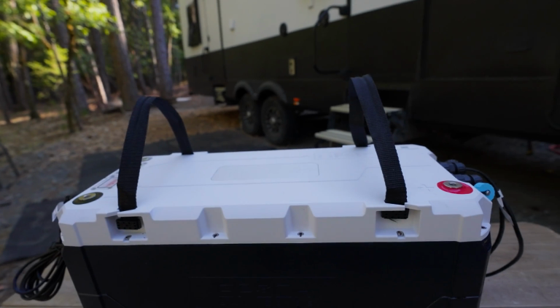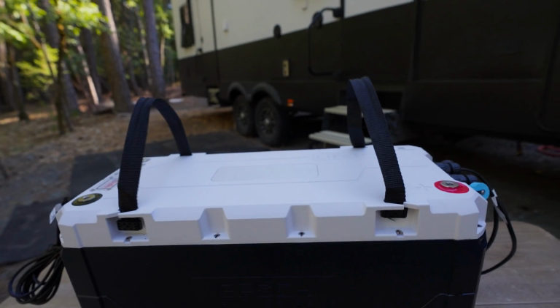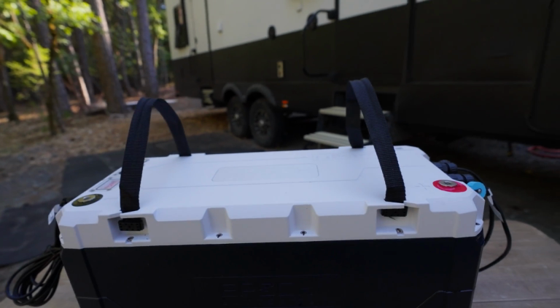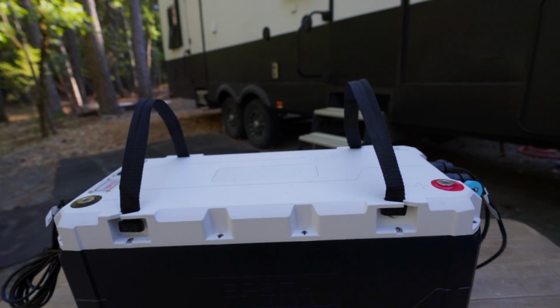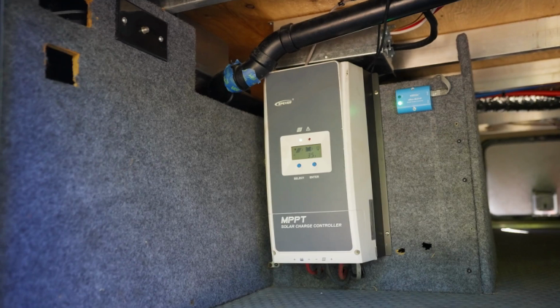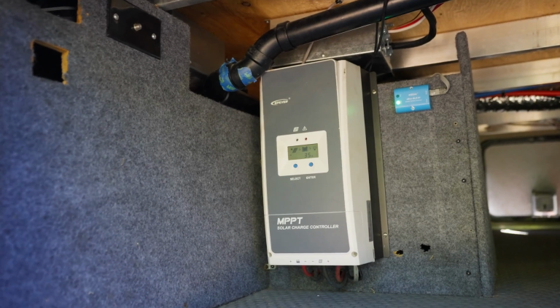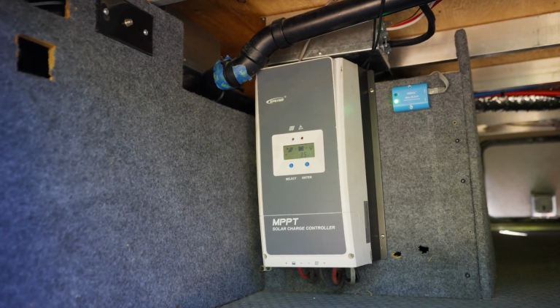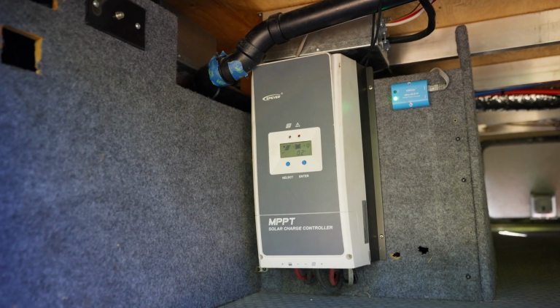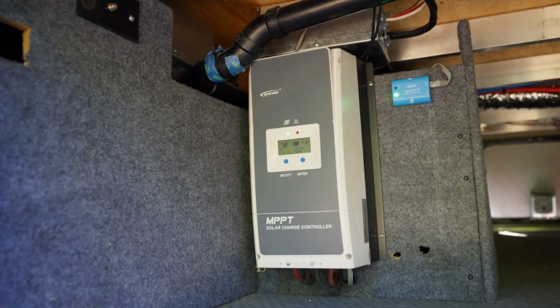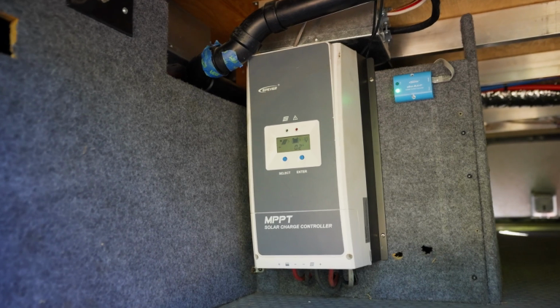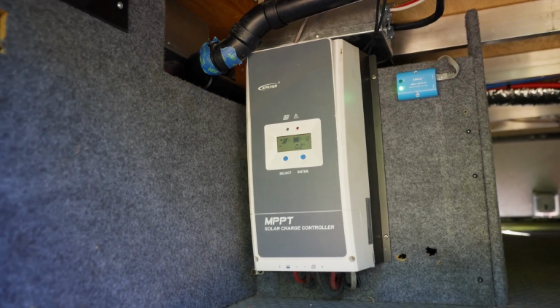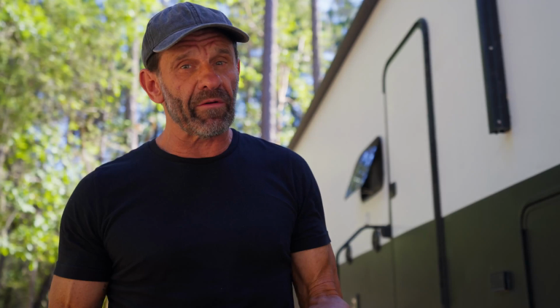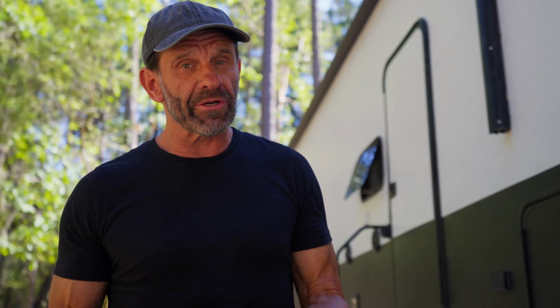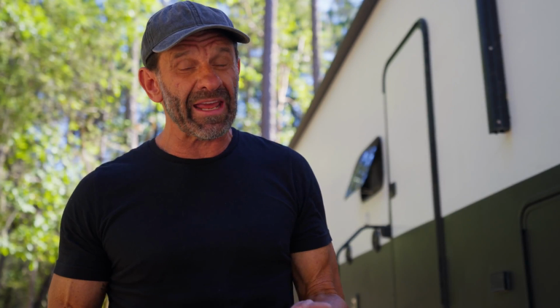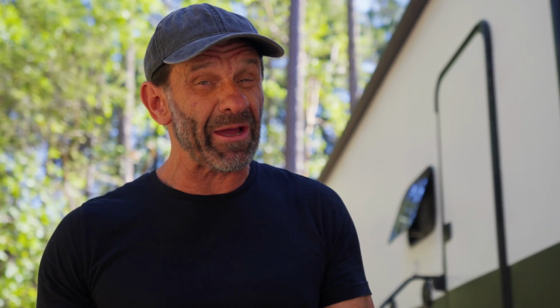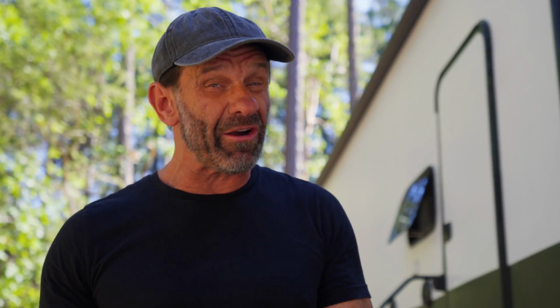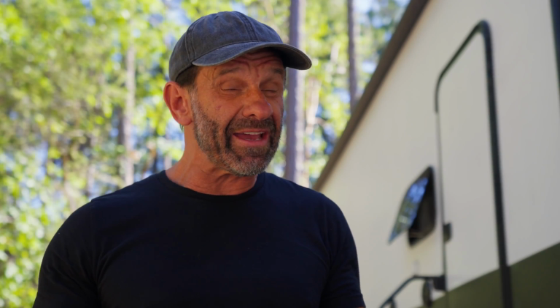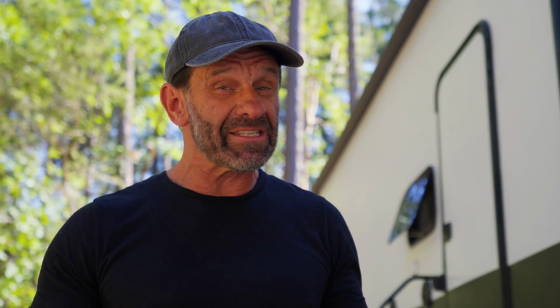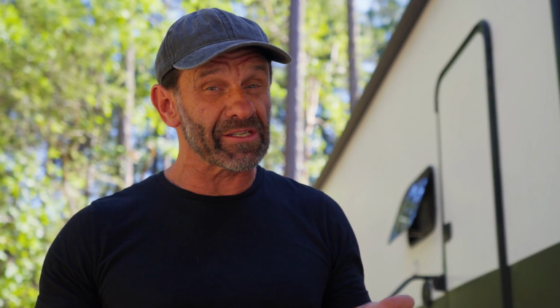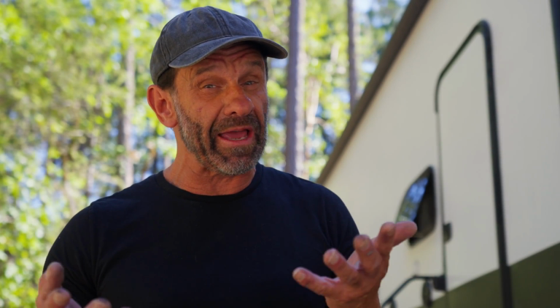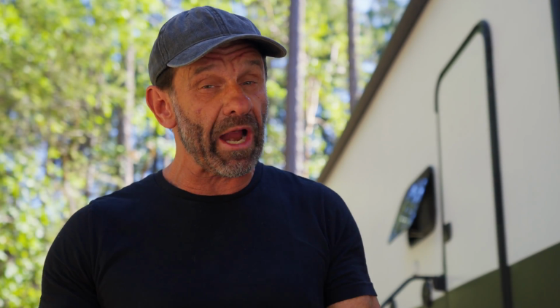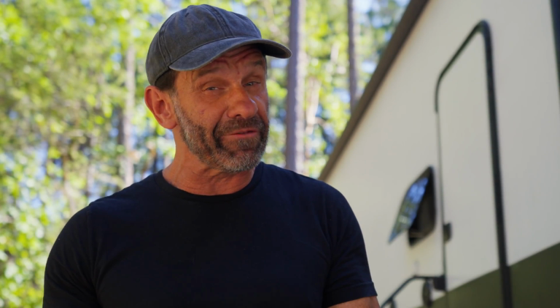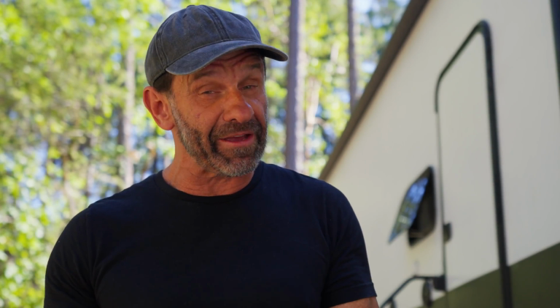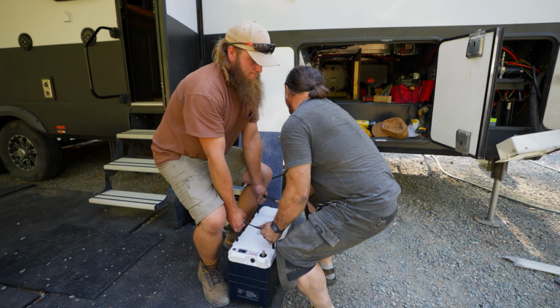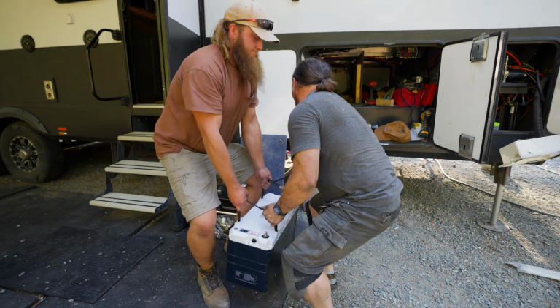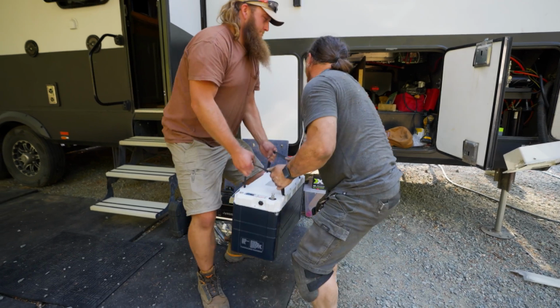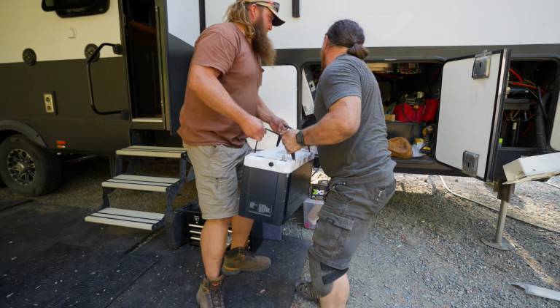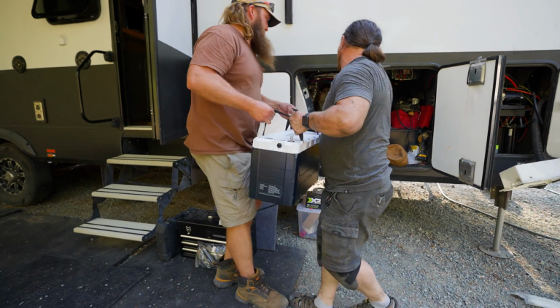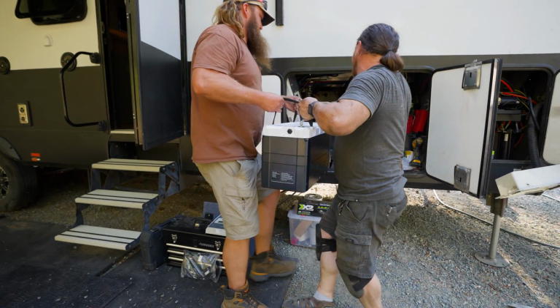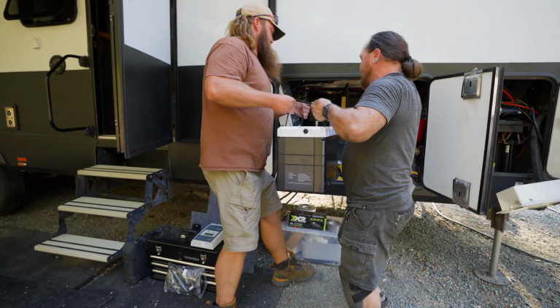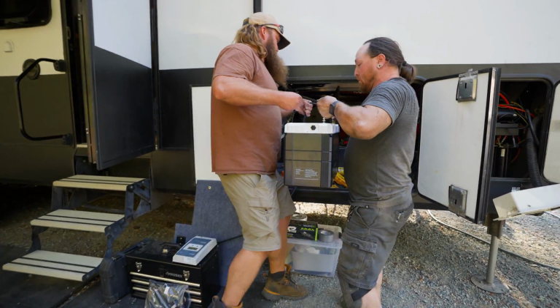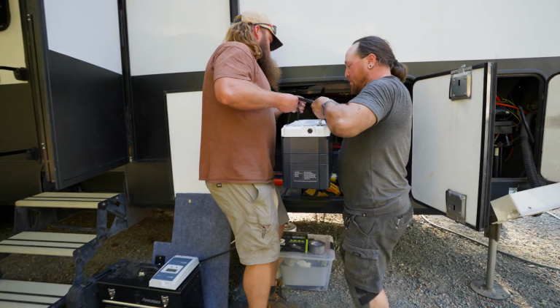I updated my charge controller to a 100-amp version, had my RV guys fix my wiring fails, and install my new Epic 460.